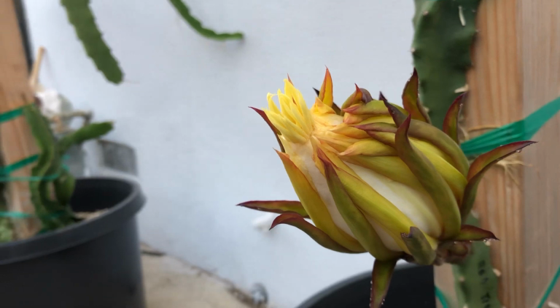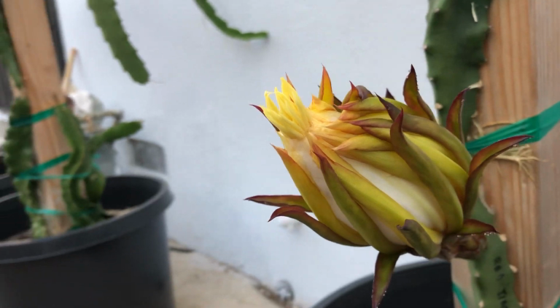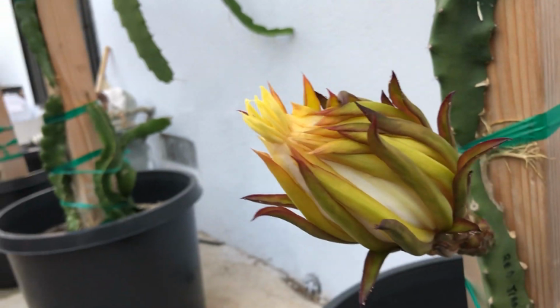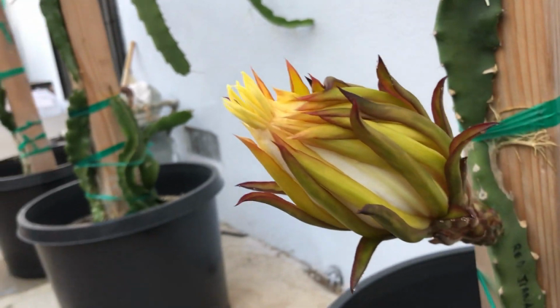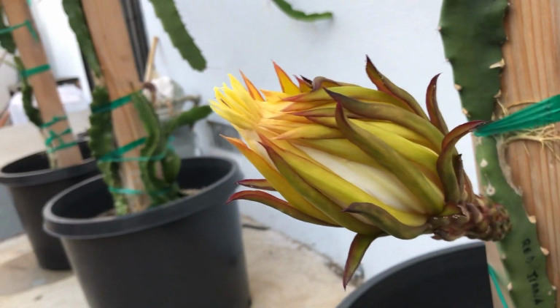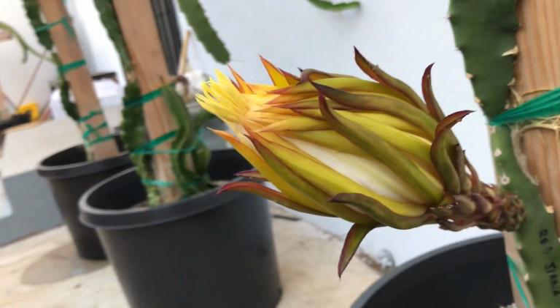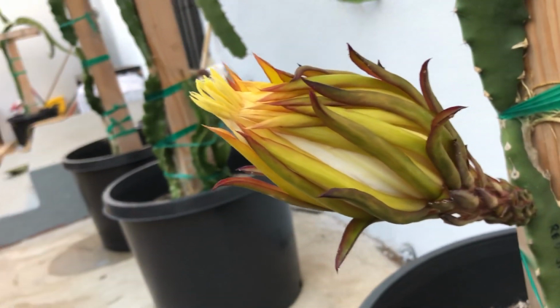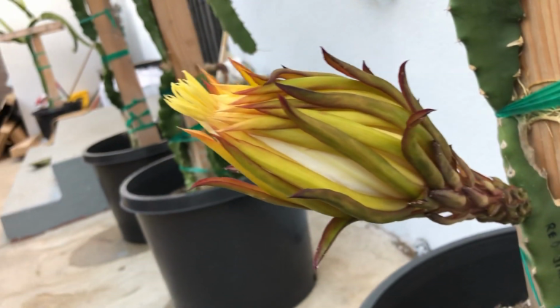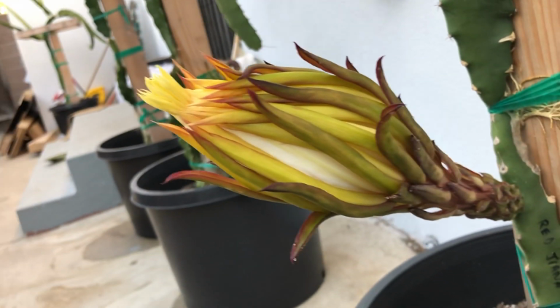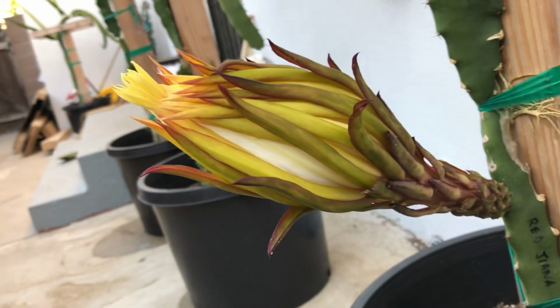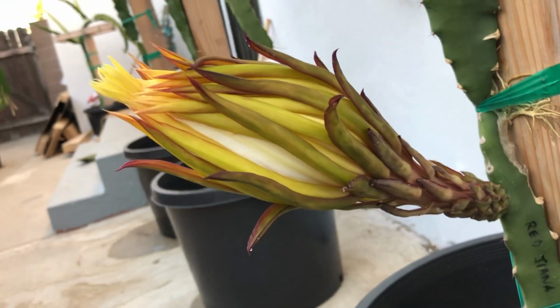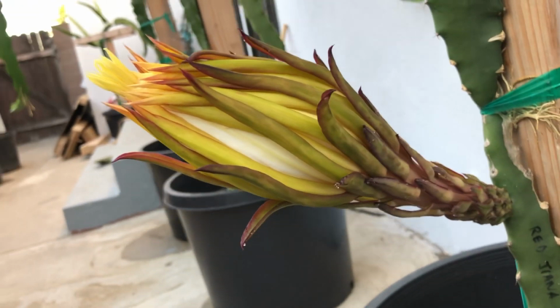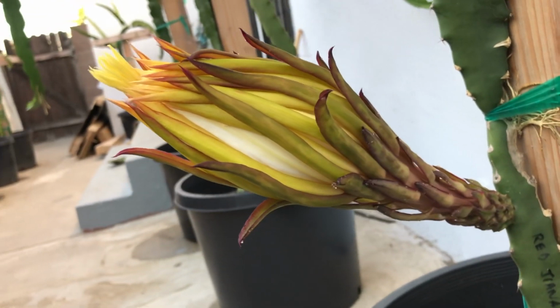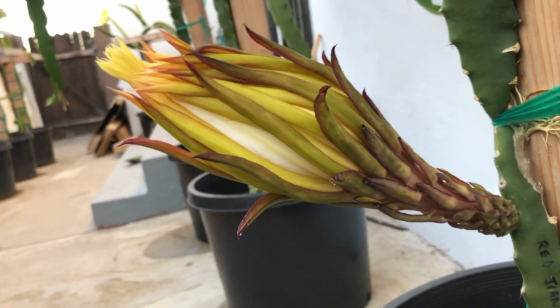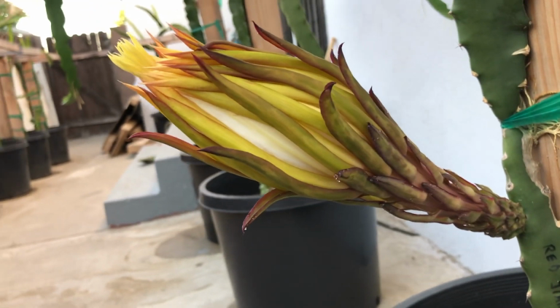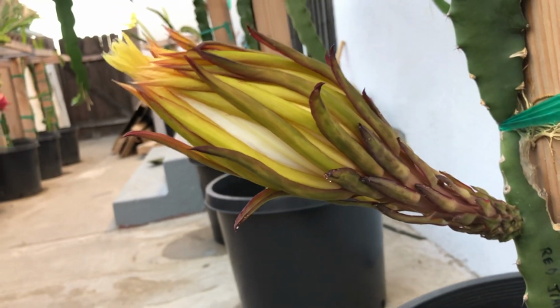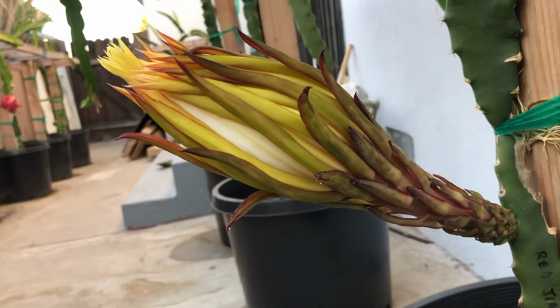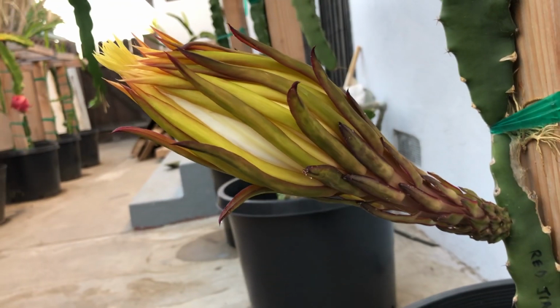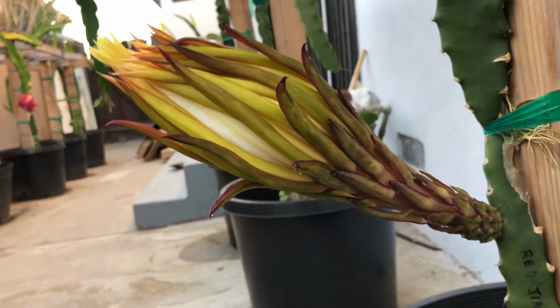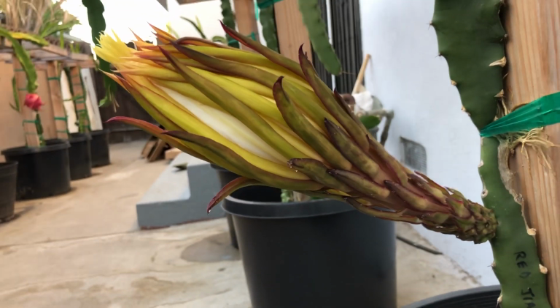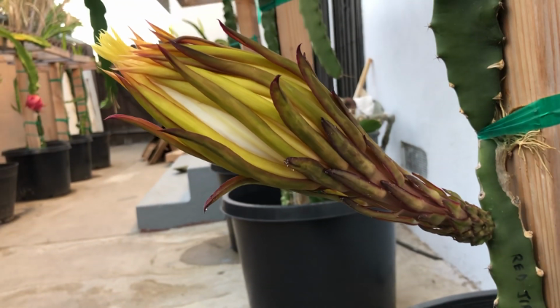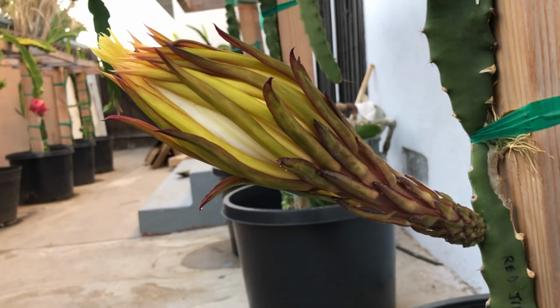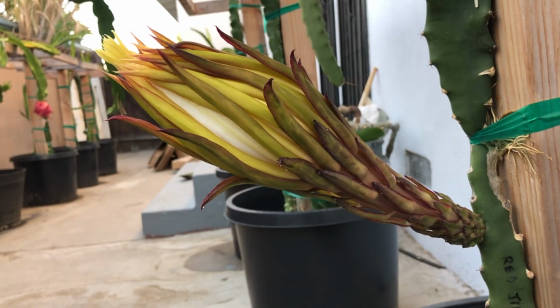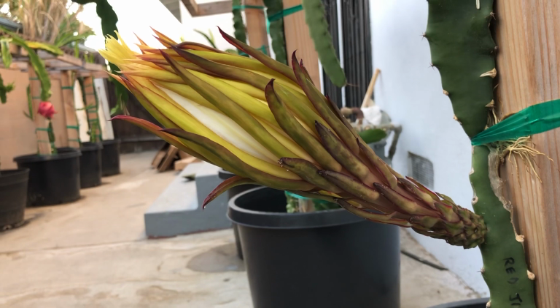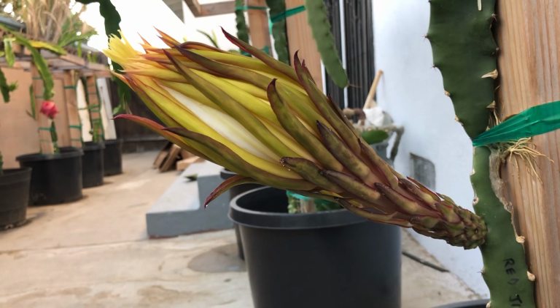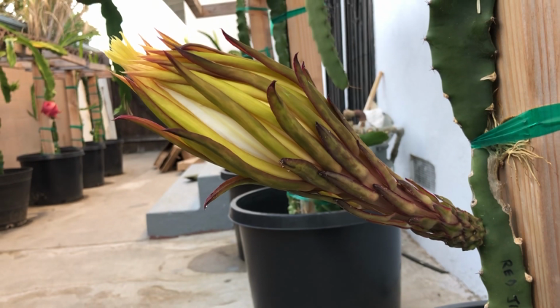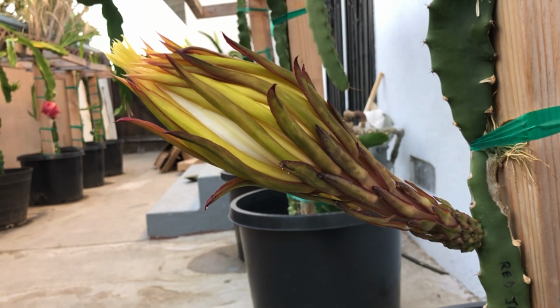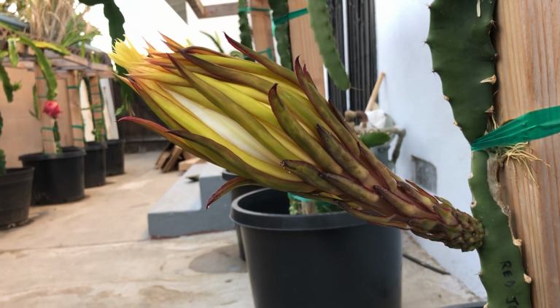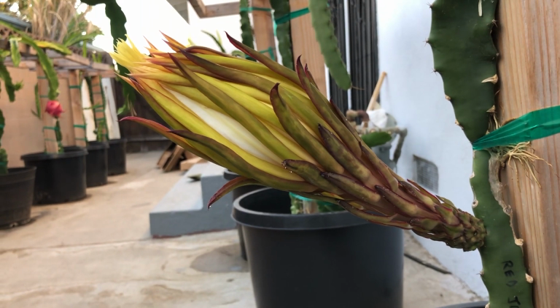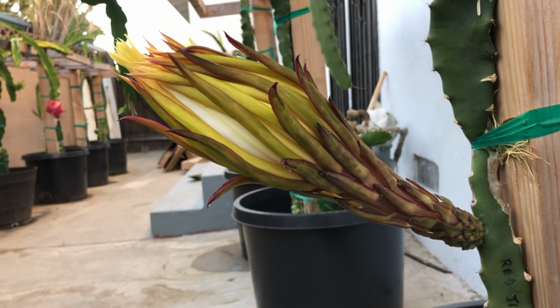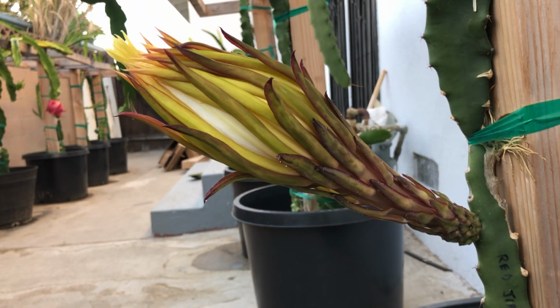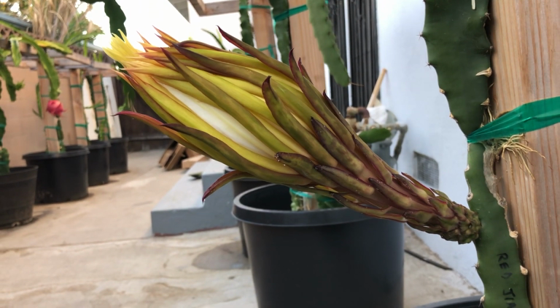I'm just showing you guys all the other angles of the Reggiana, and this is what it looks like before it fully opens.